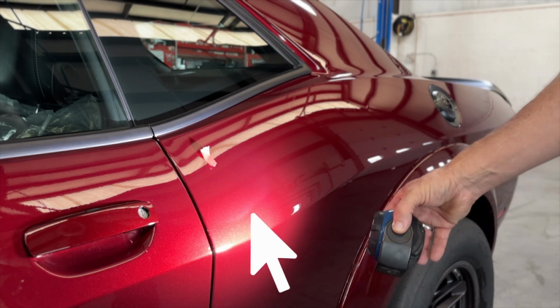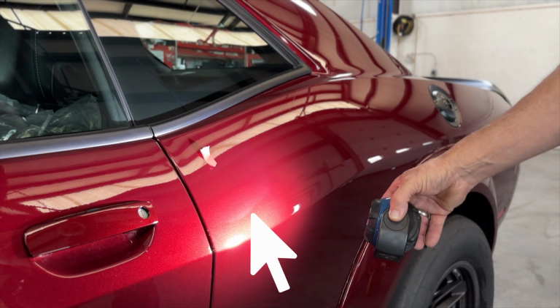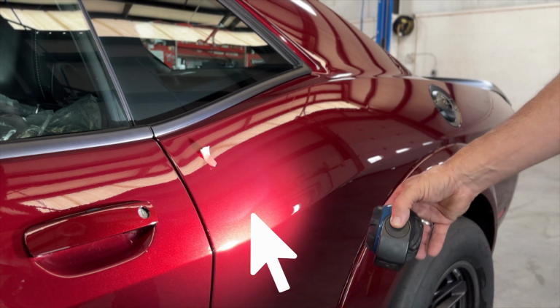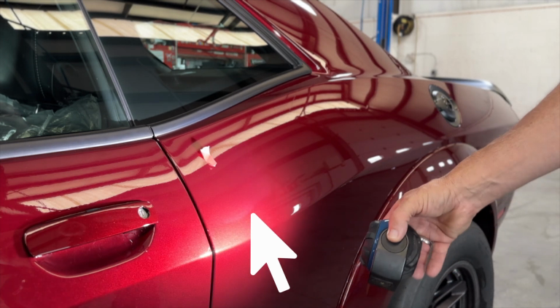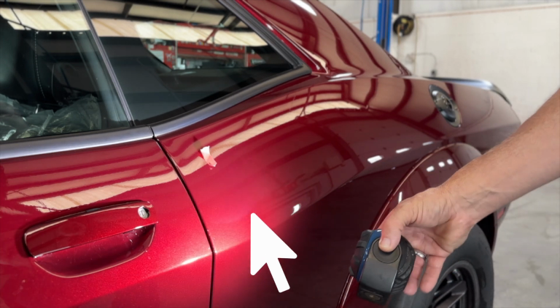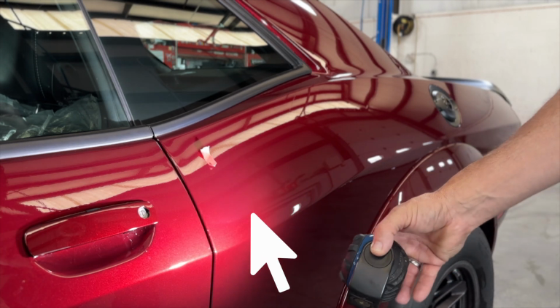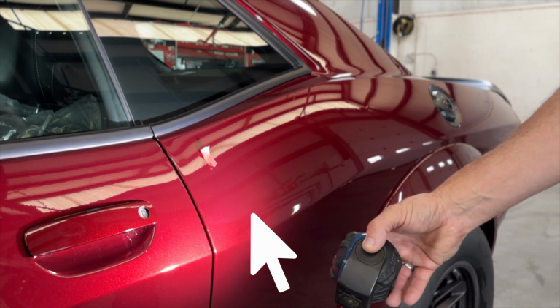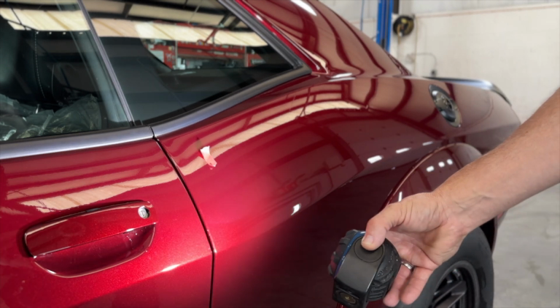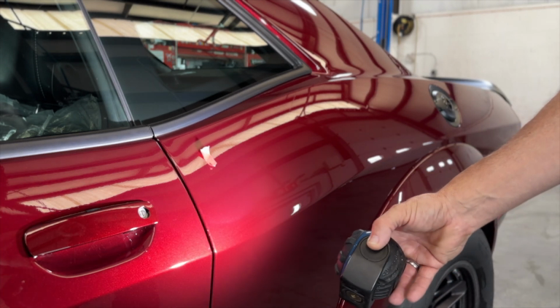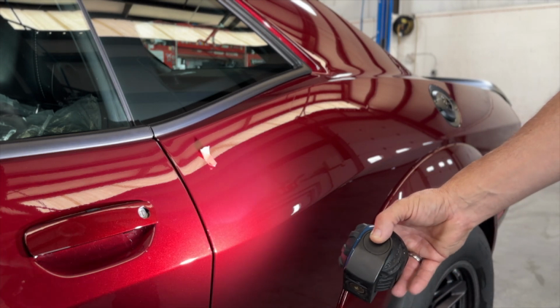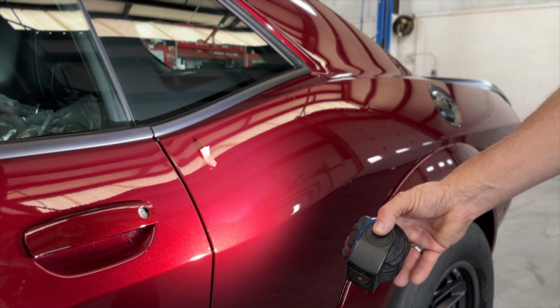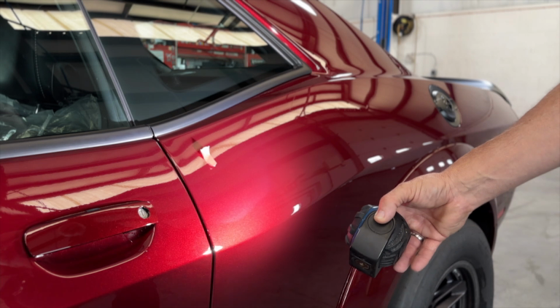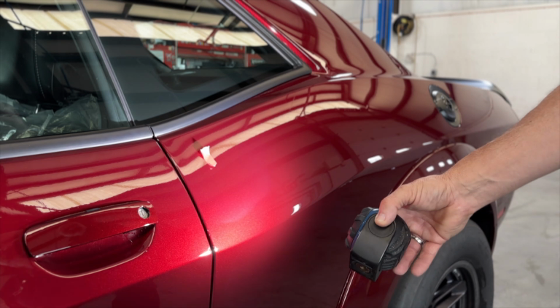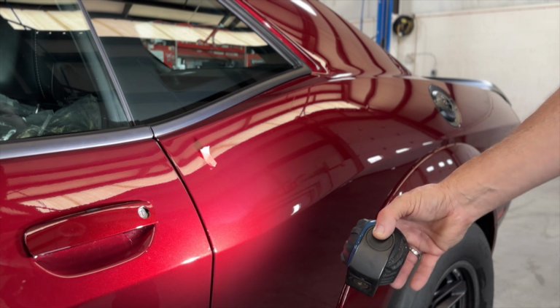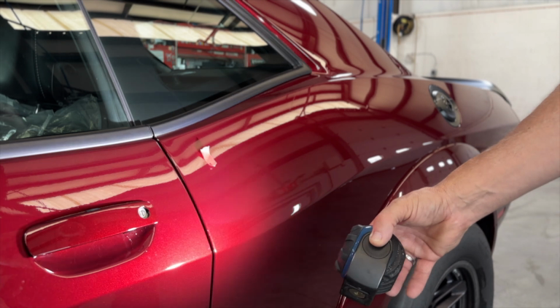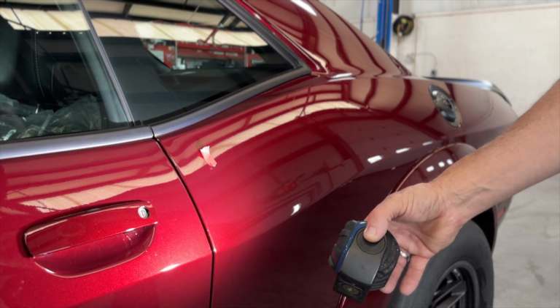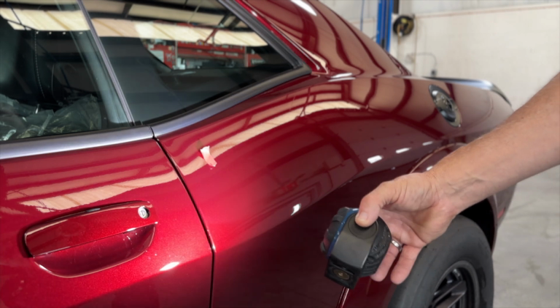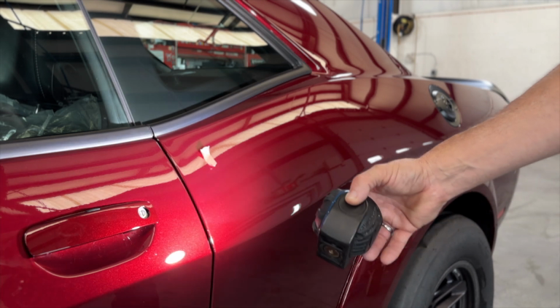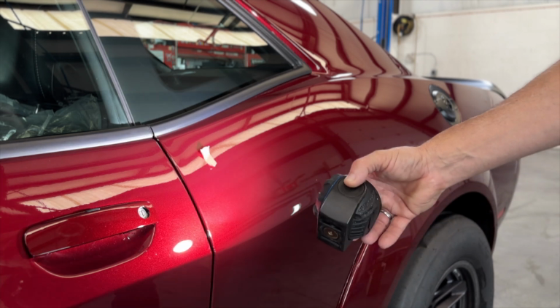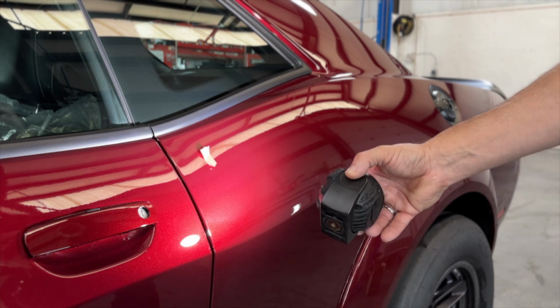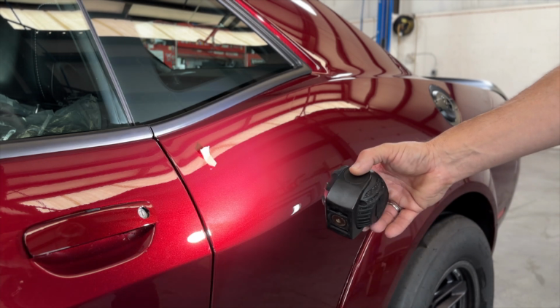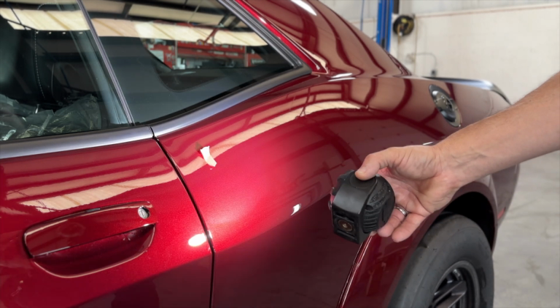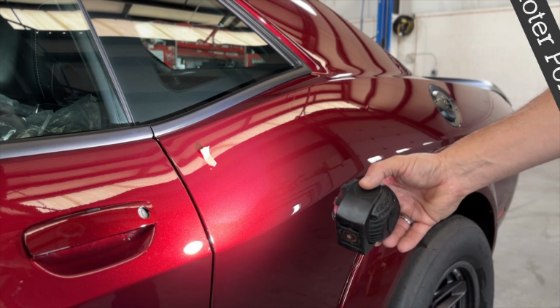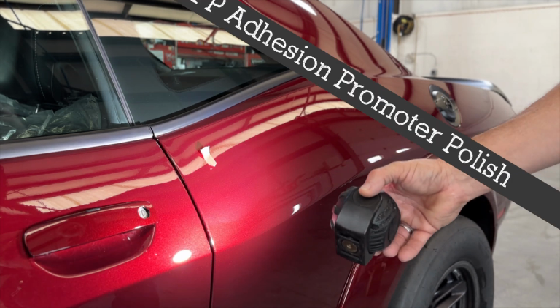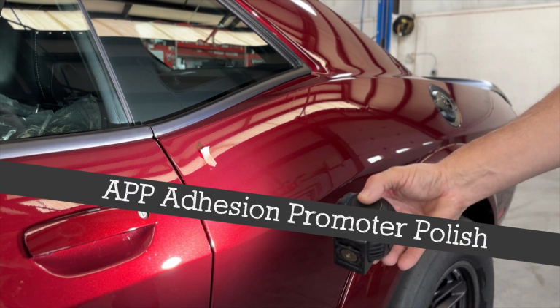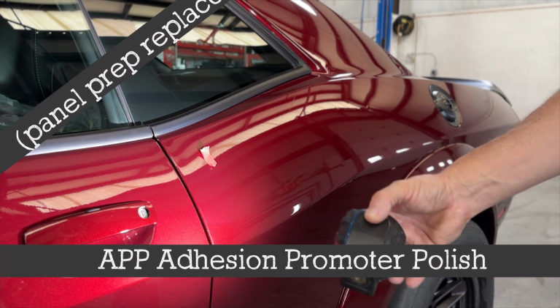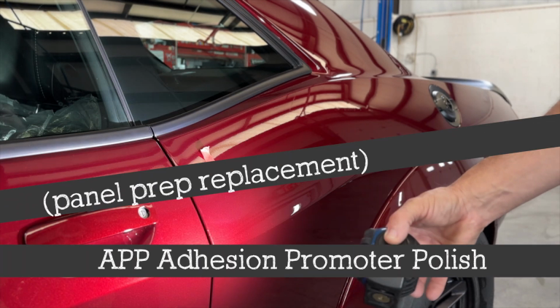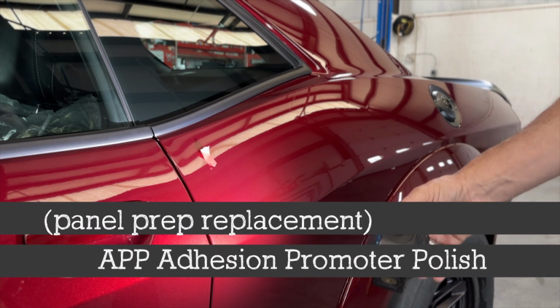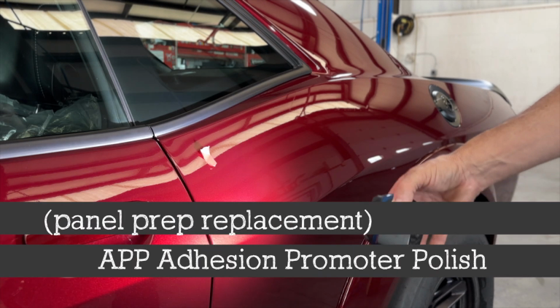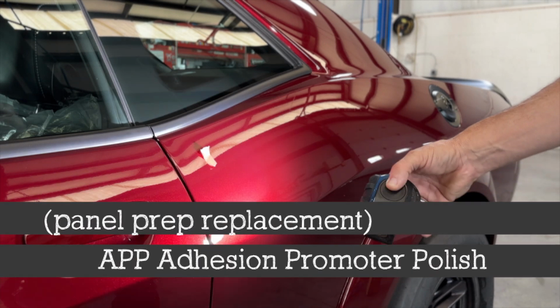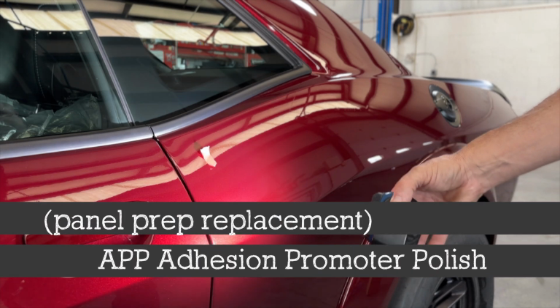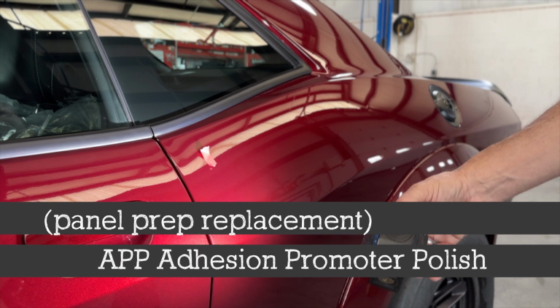So here we have that spot — we're going to see how easily it comes out using the adhesion promoter polish.